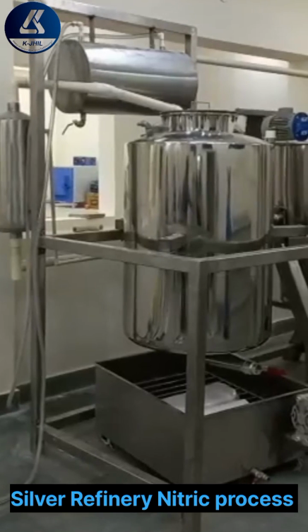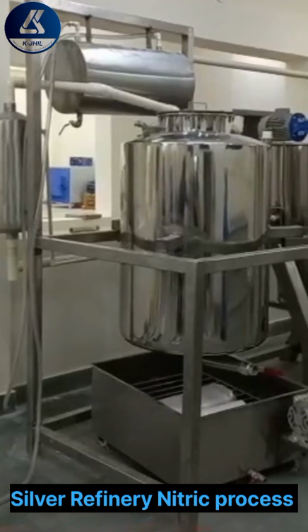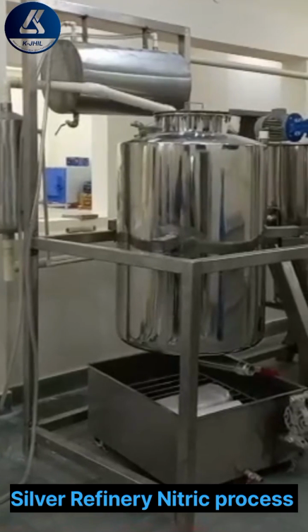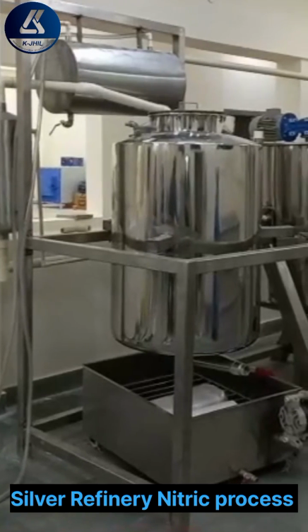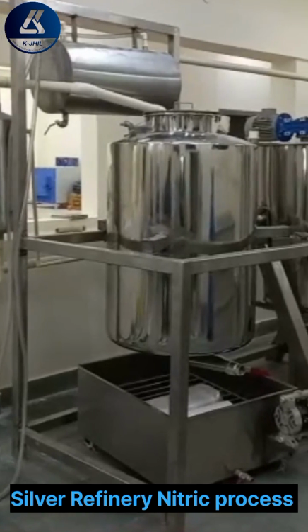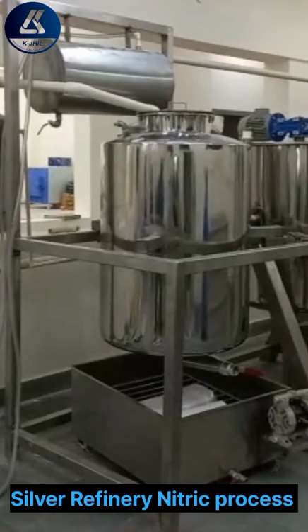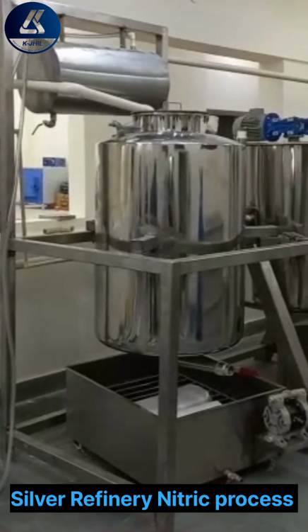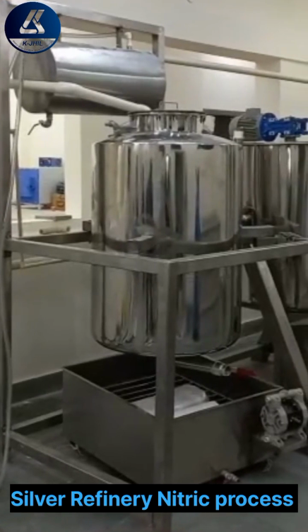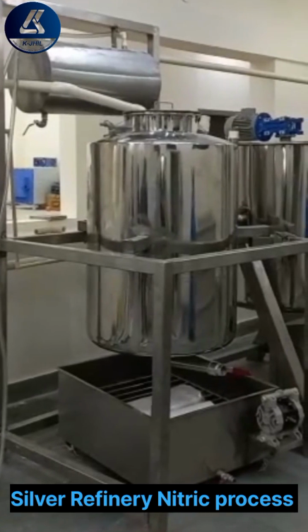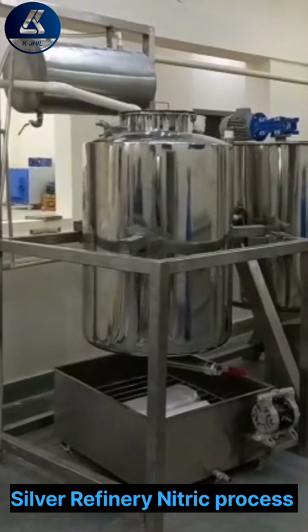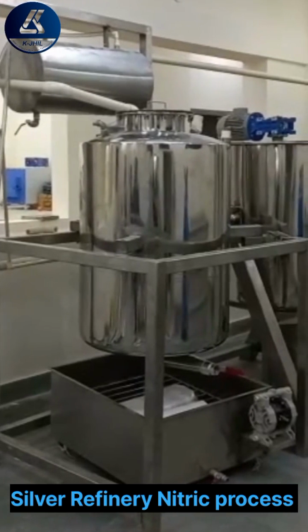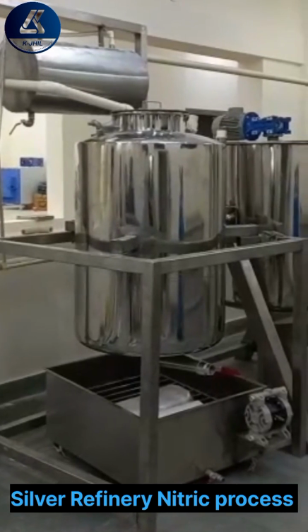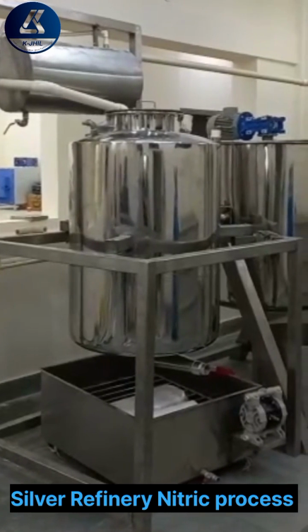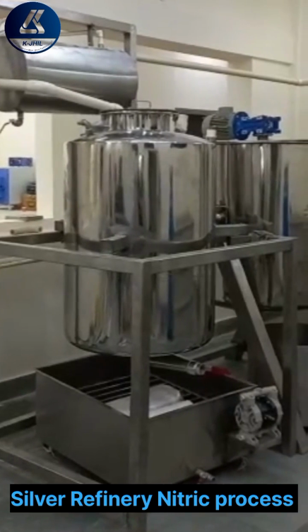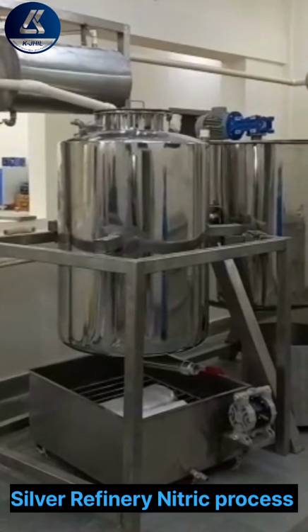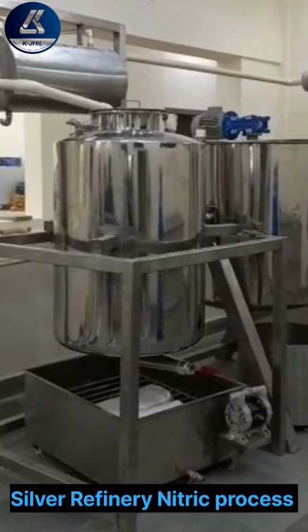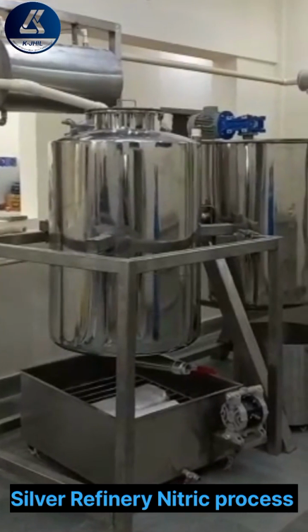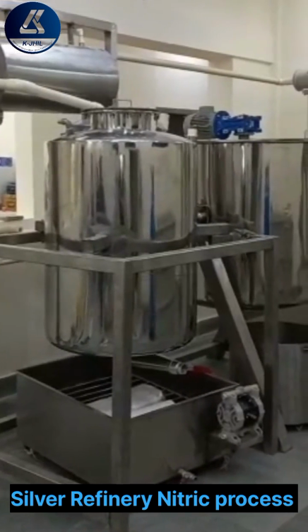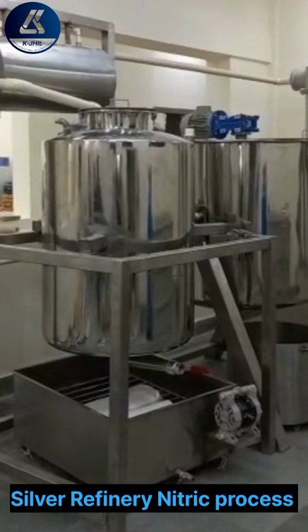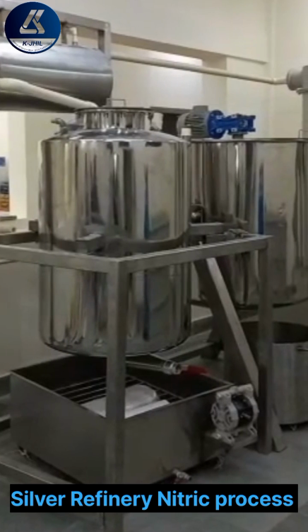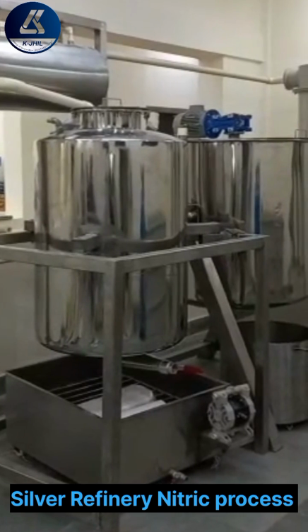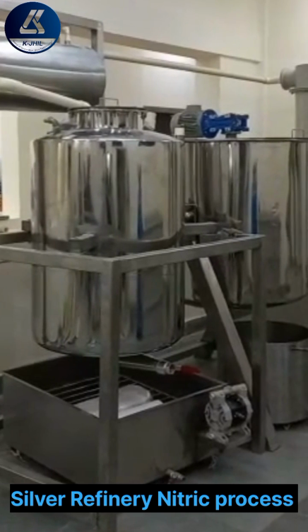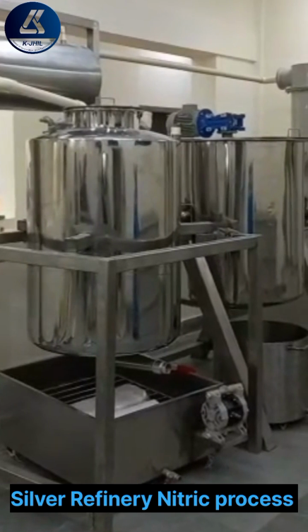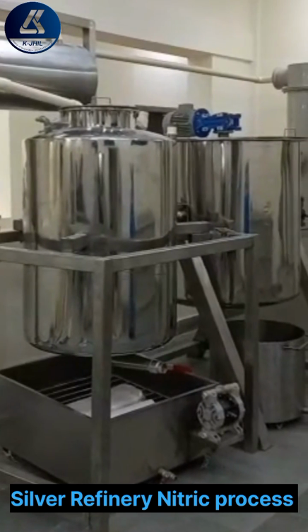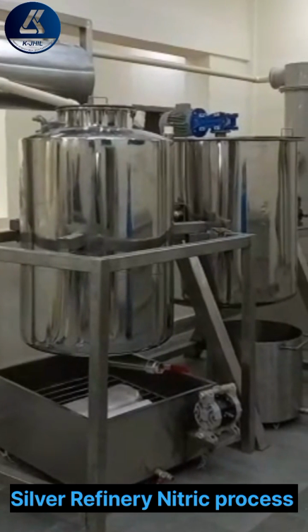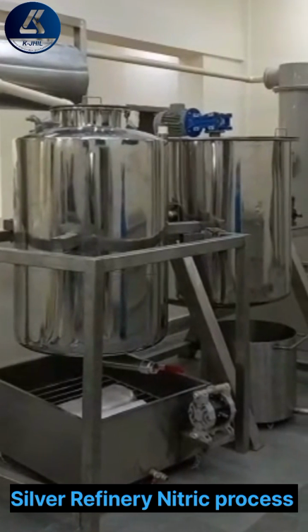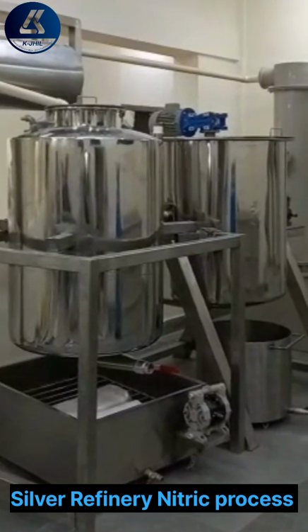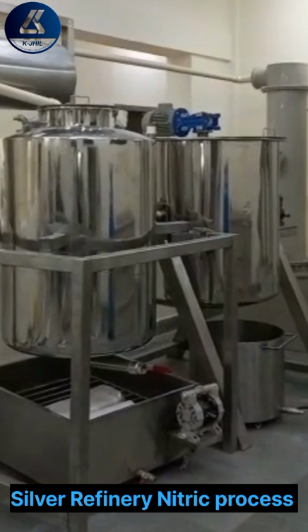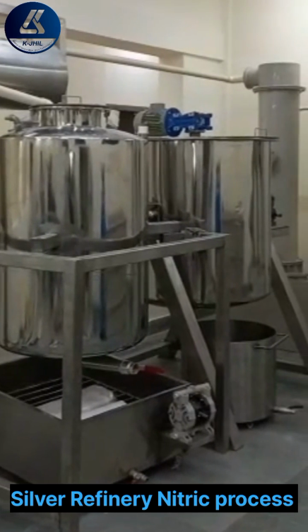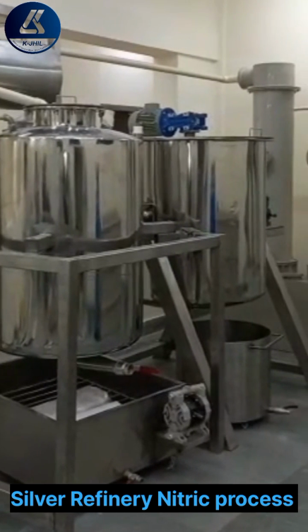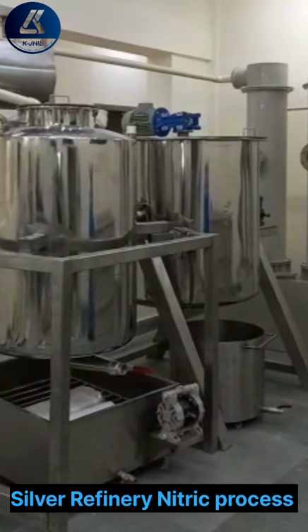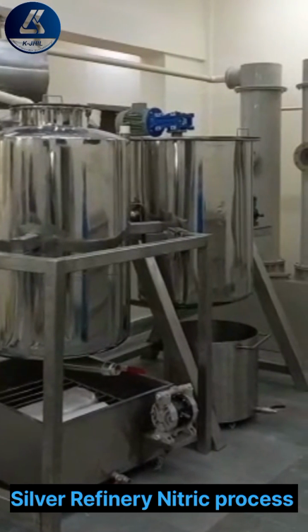The silver refinery machine comes in both formats — semi-automatic and fully automatic. Here are some key features of this machine.